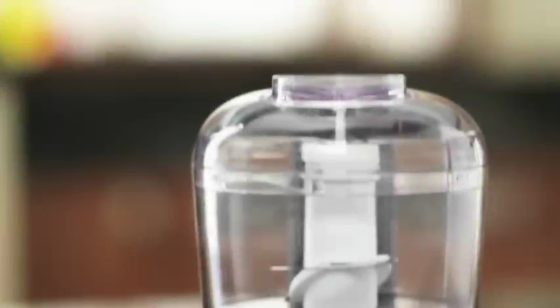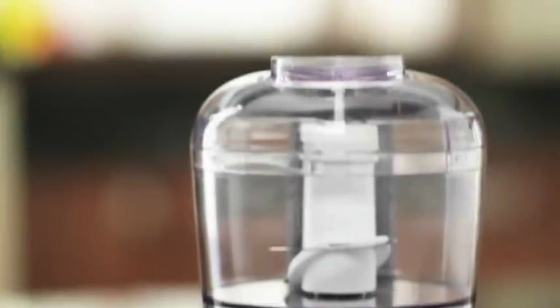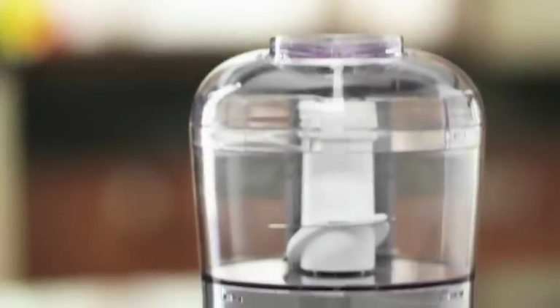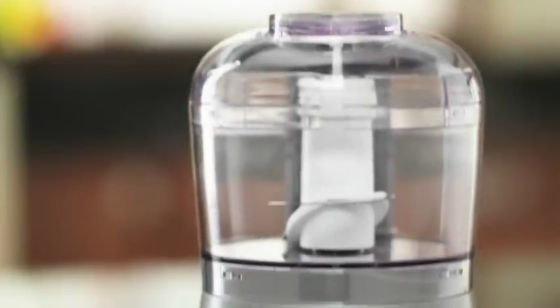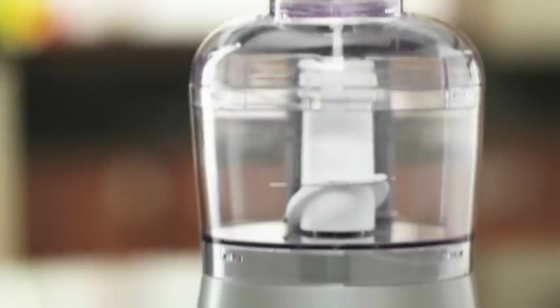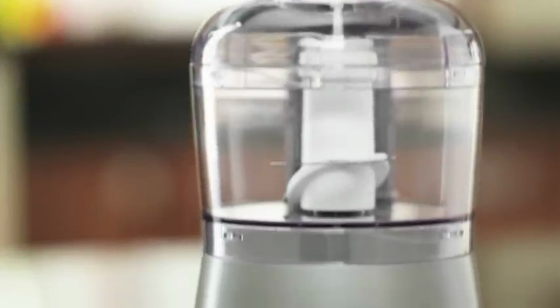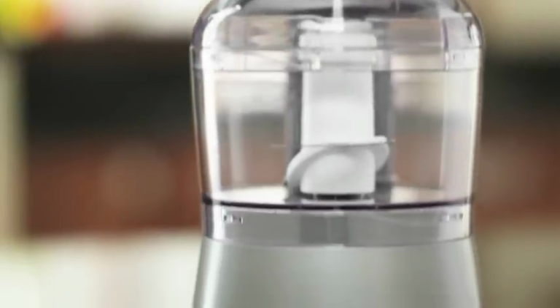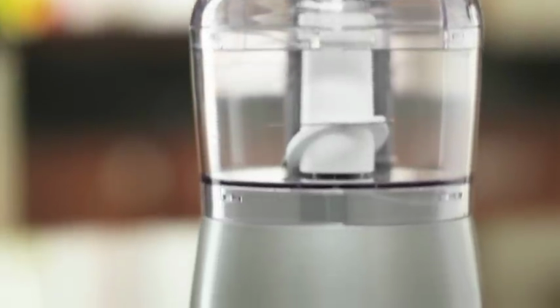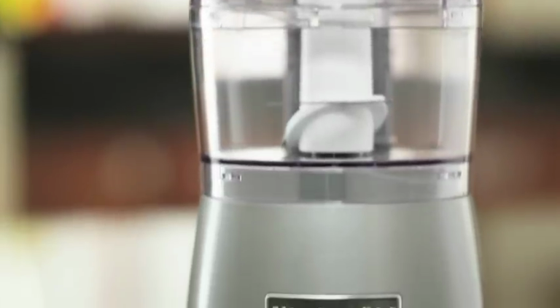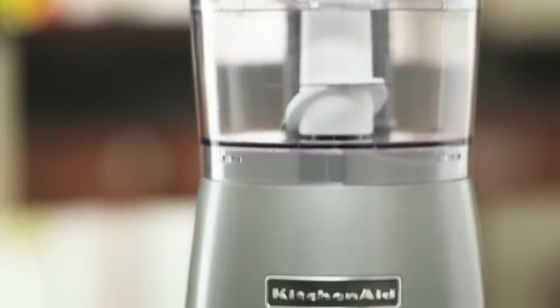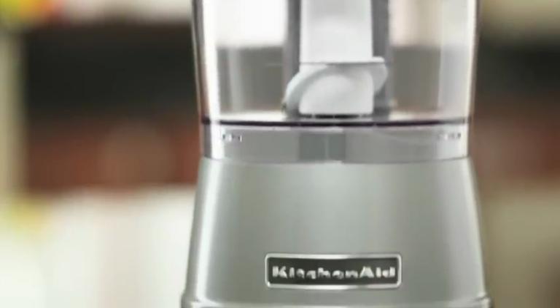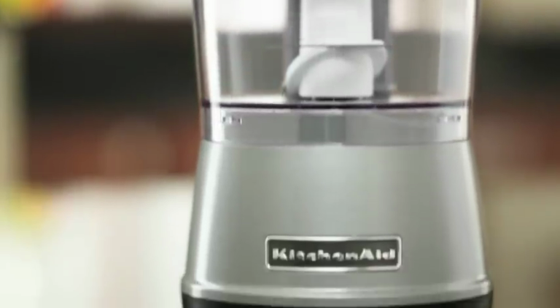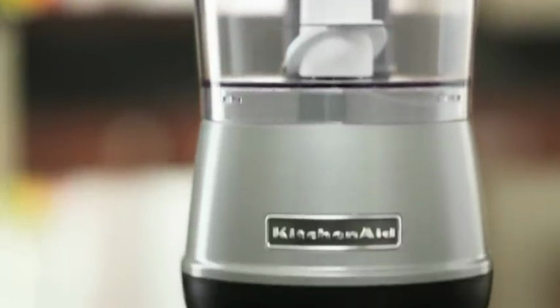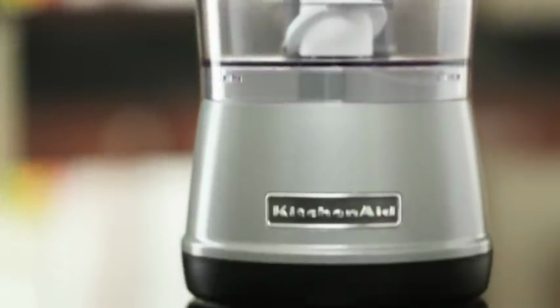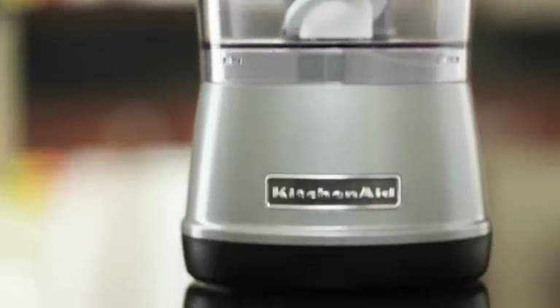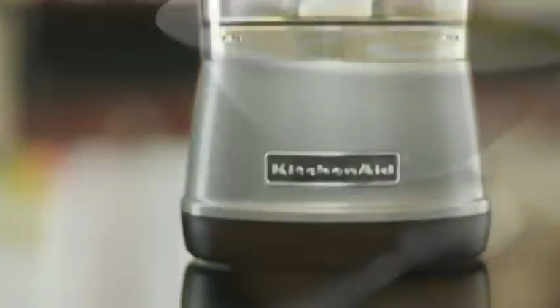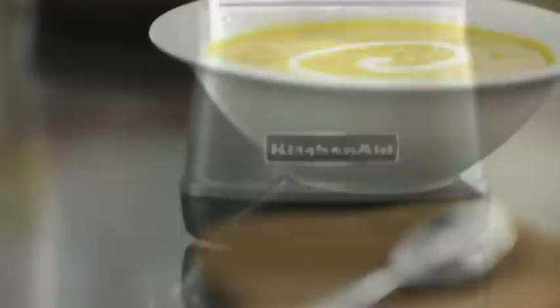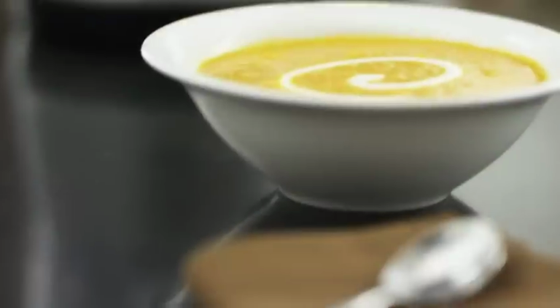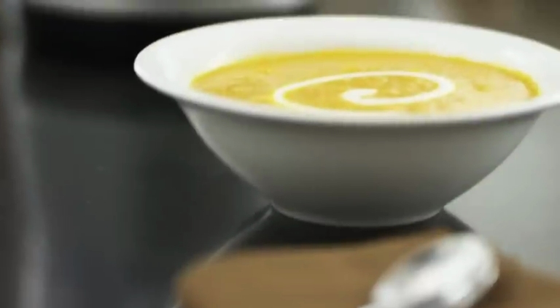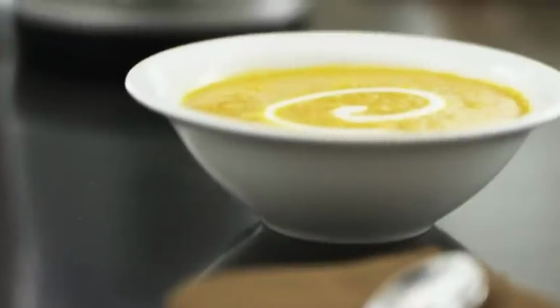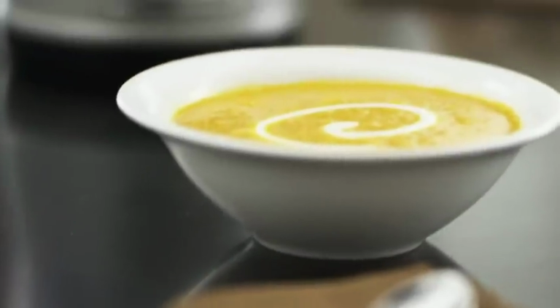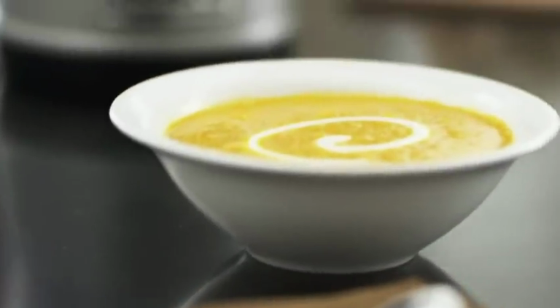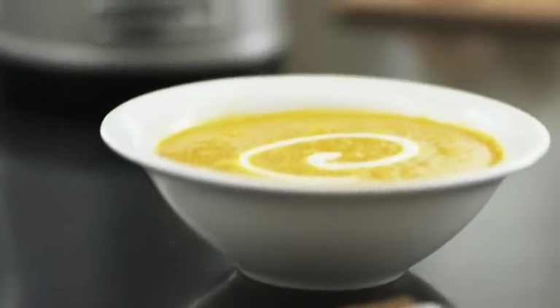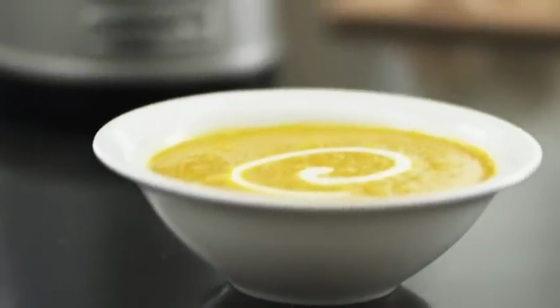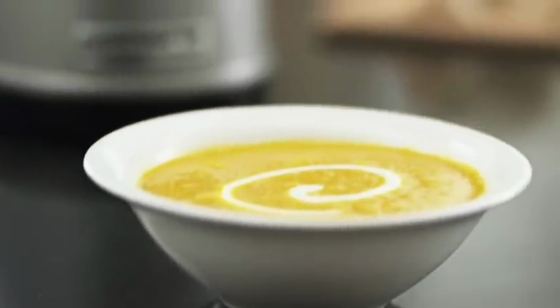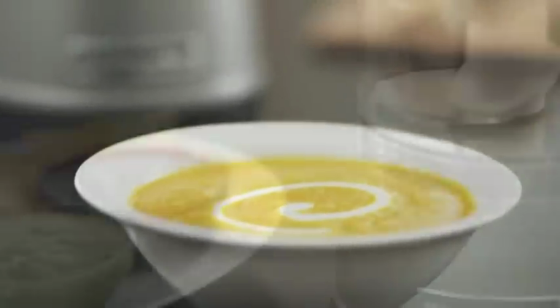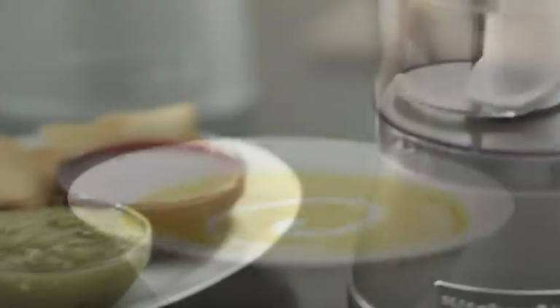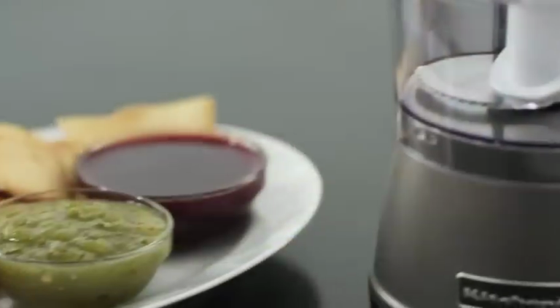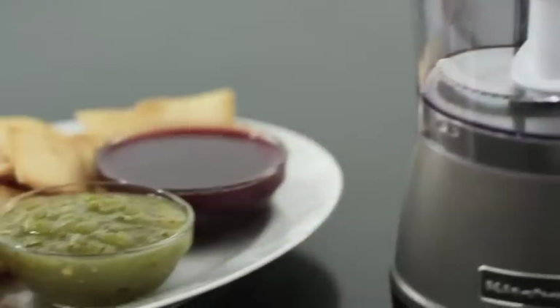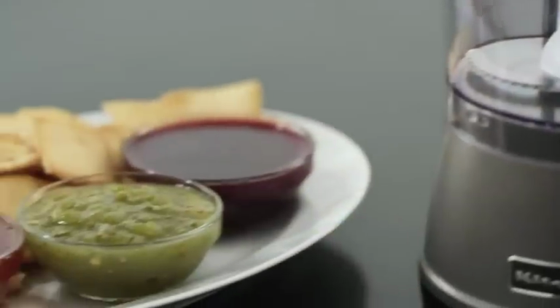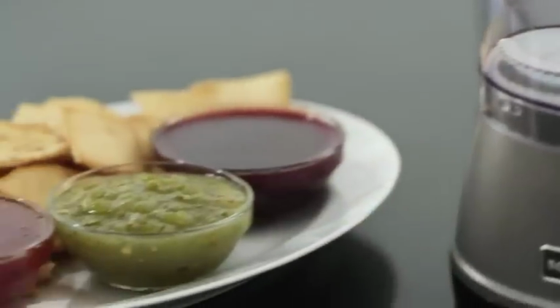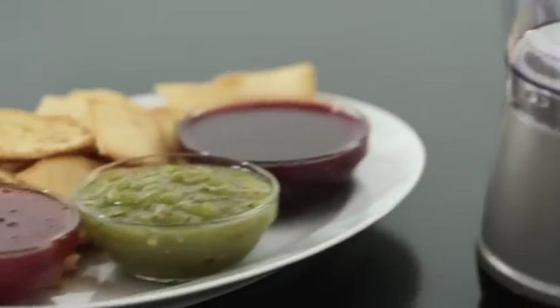The KitchenAid three and a half cup food chopper. One touch, two speeds, delicious results.